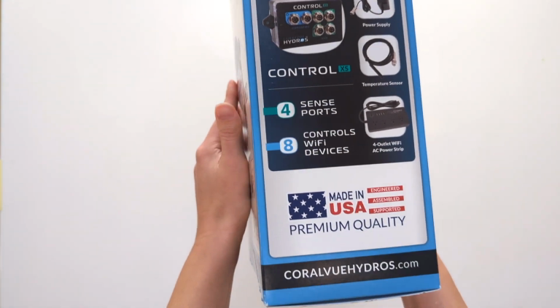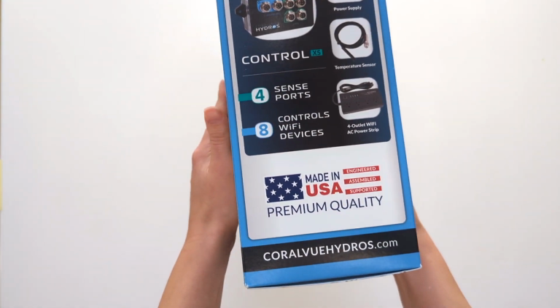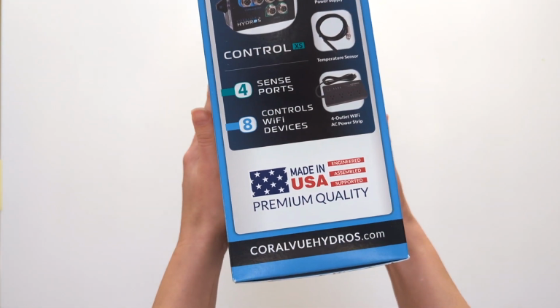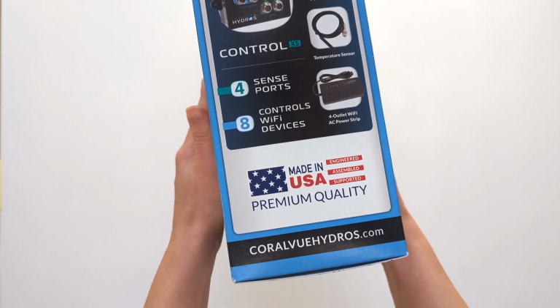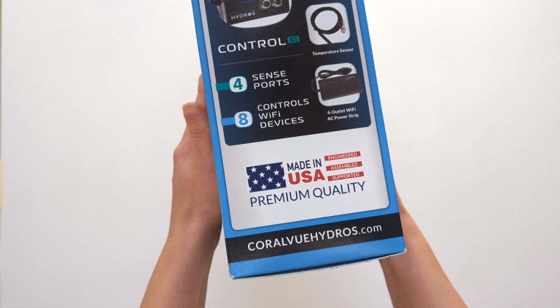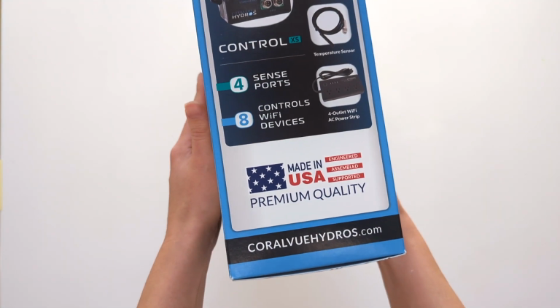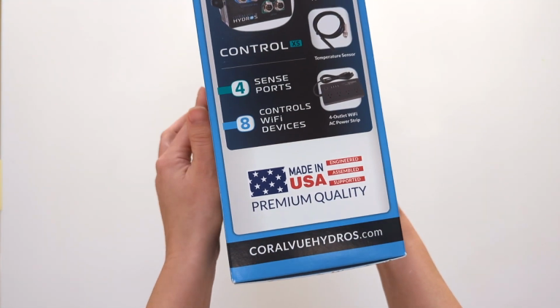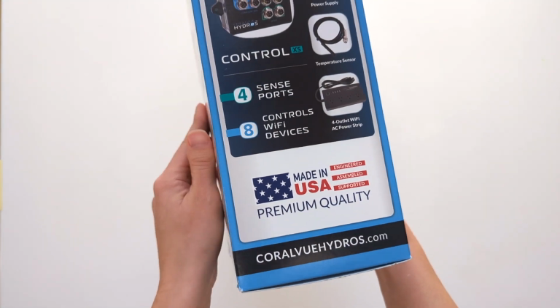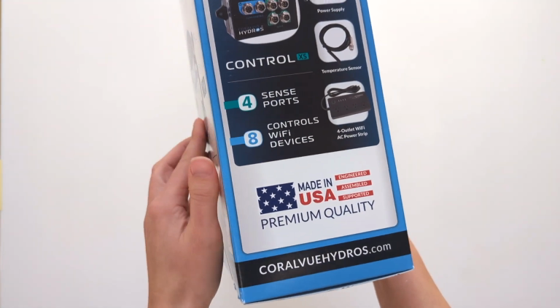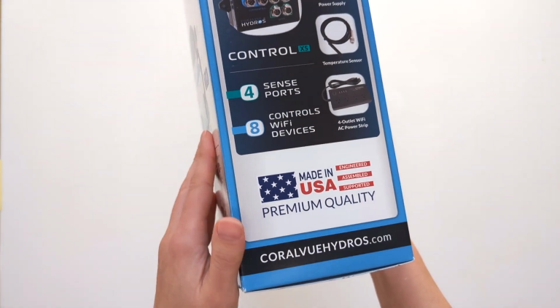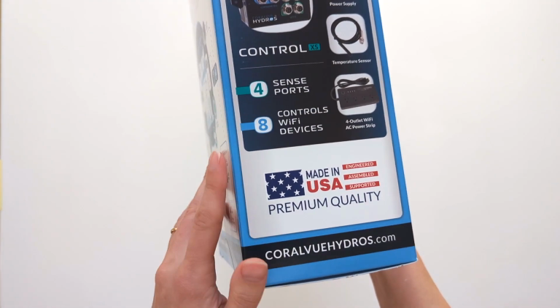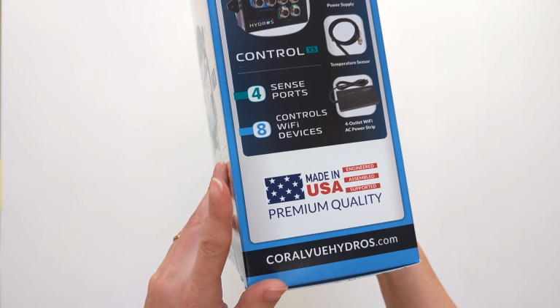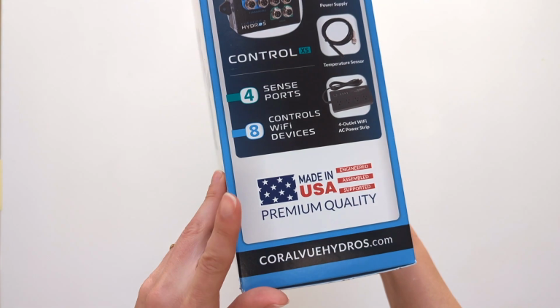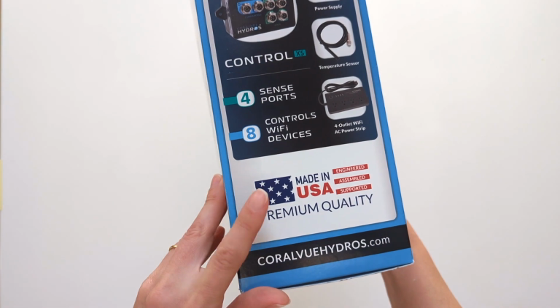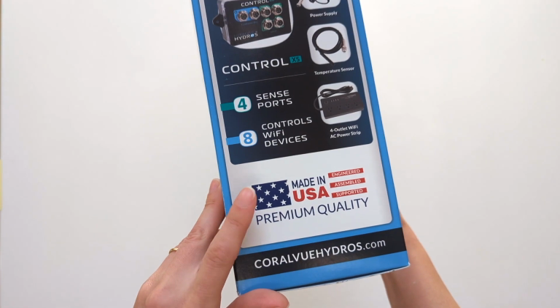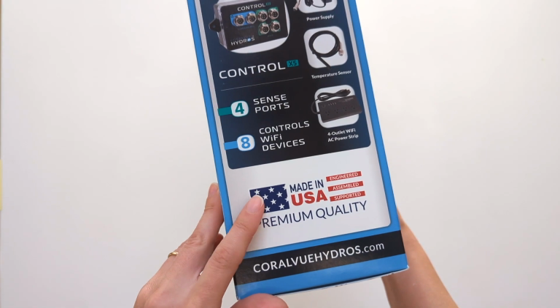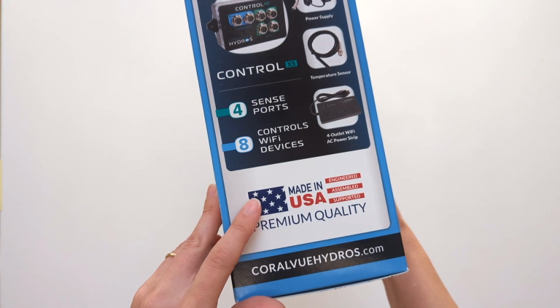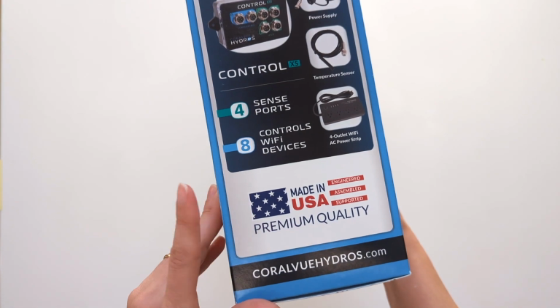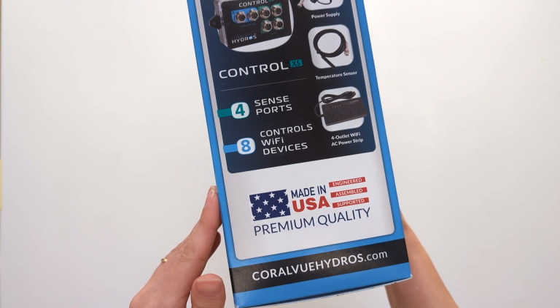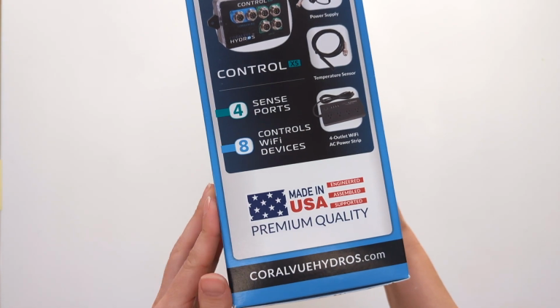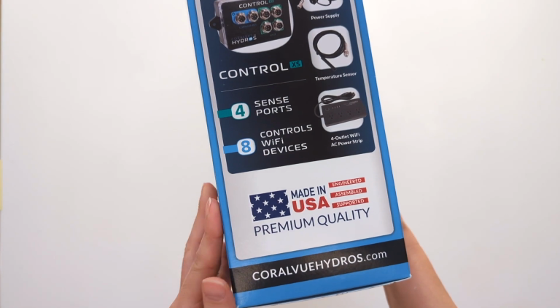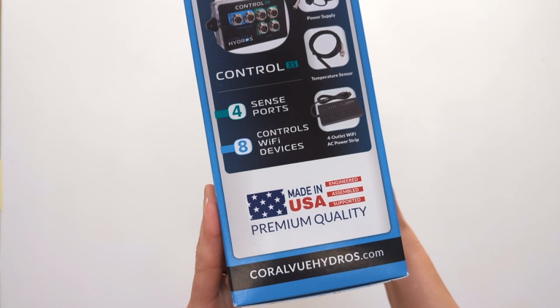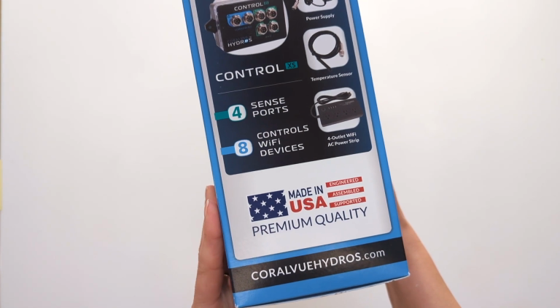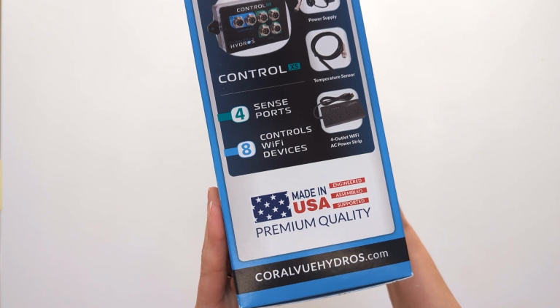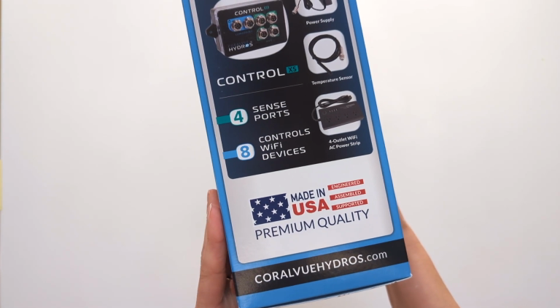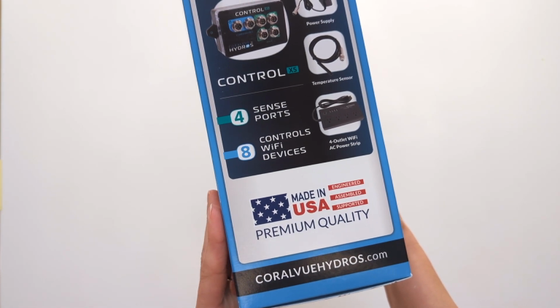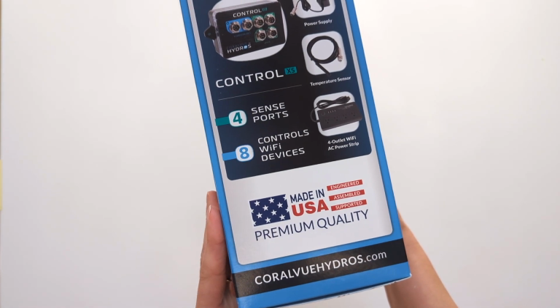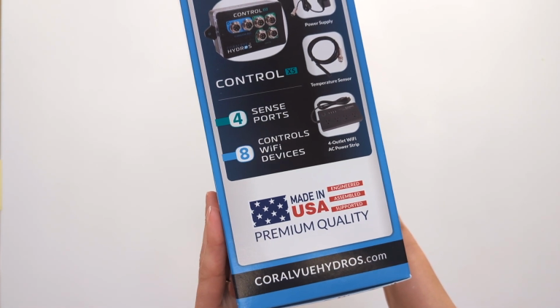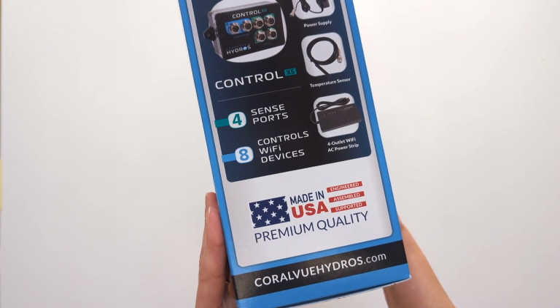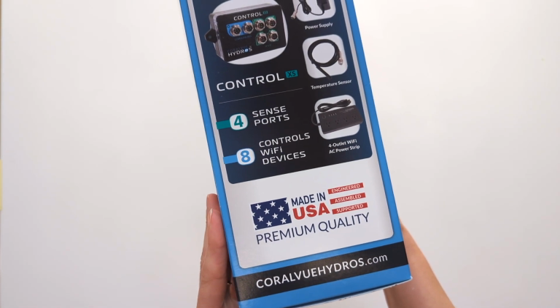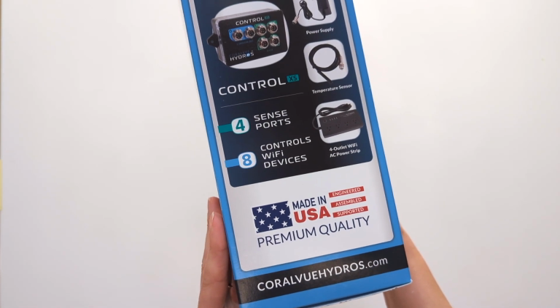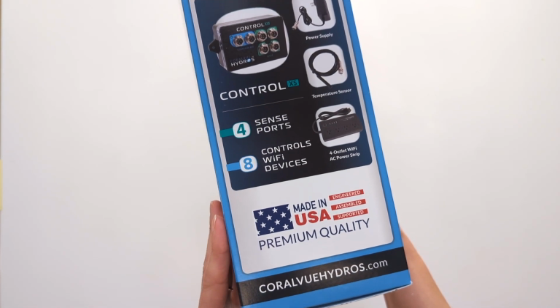All Hydros controls are made here in the U.S. at their warehouse in Slidell, Louisiana.